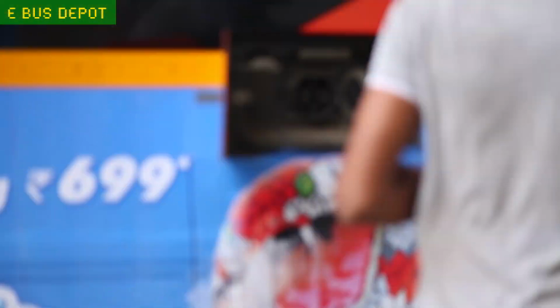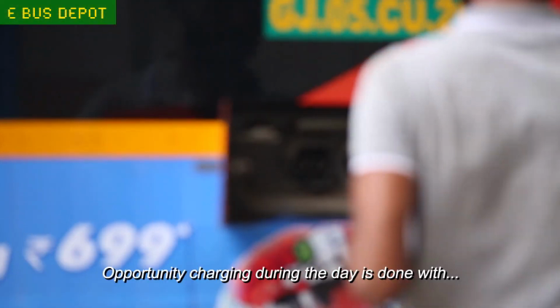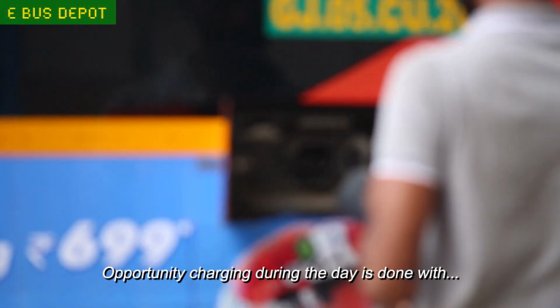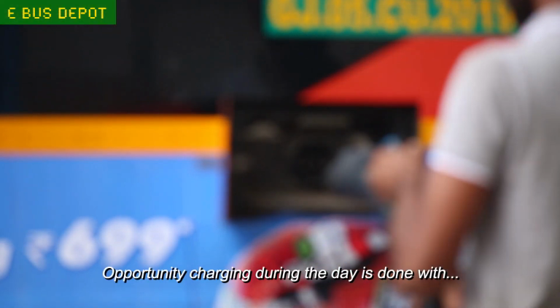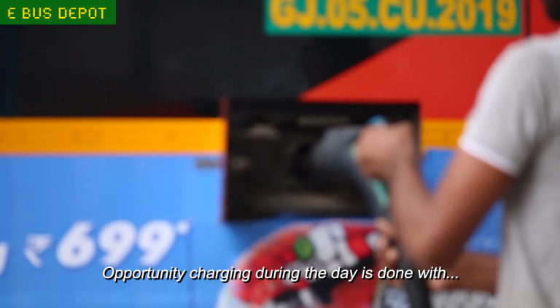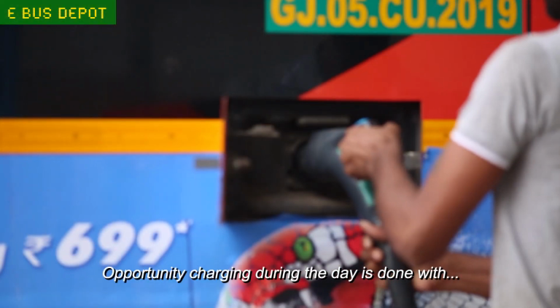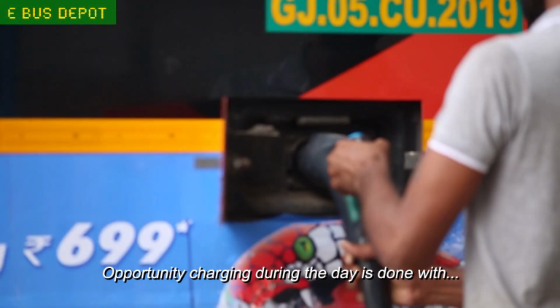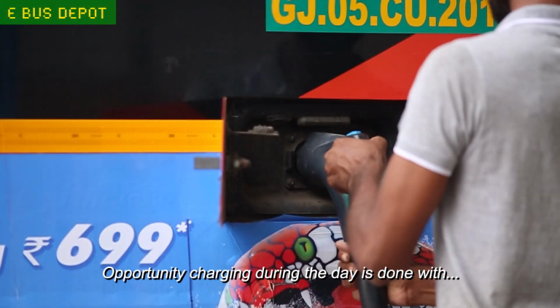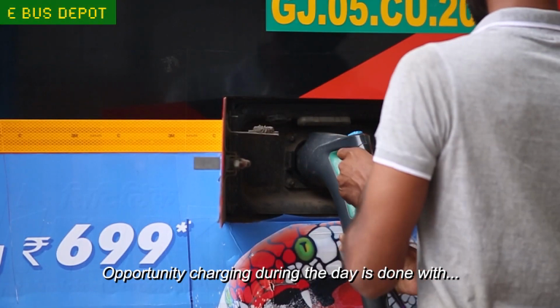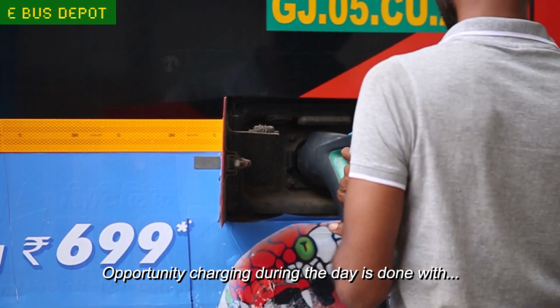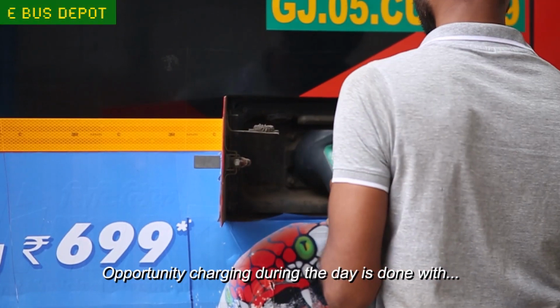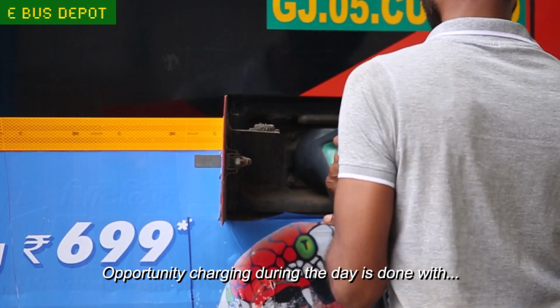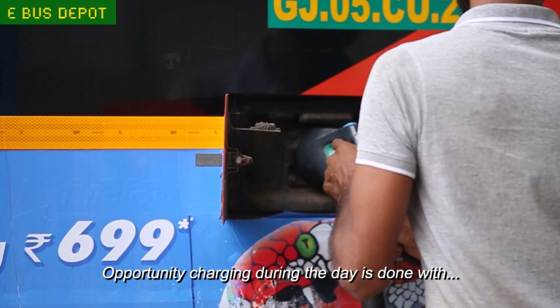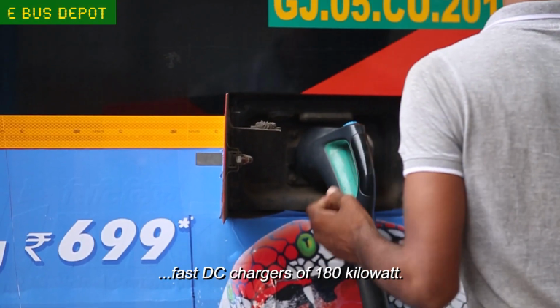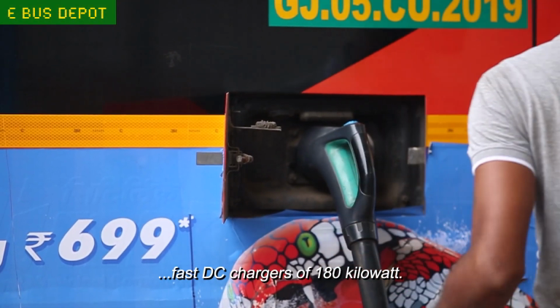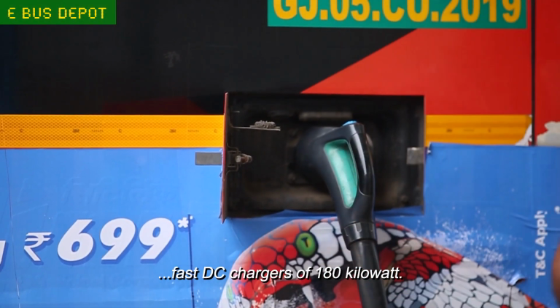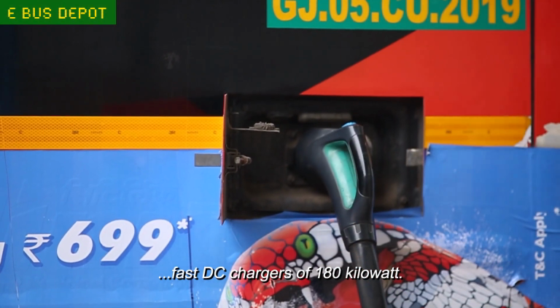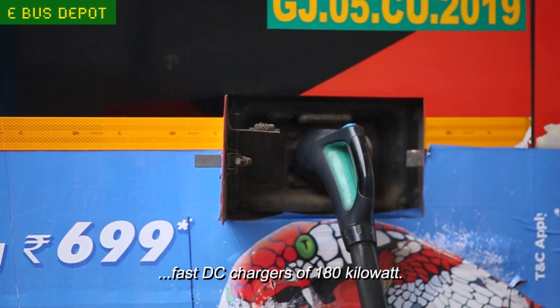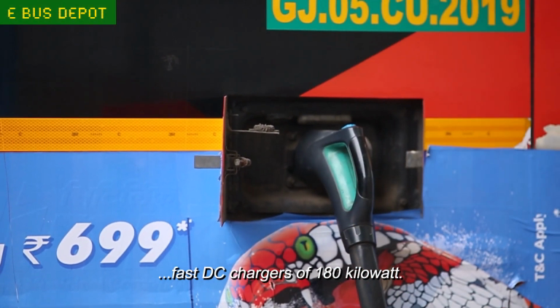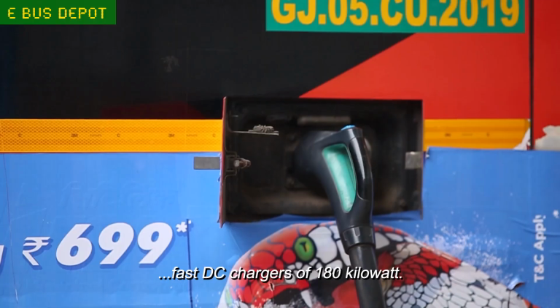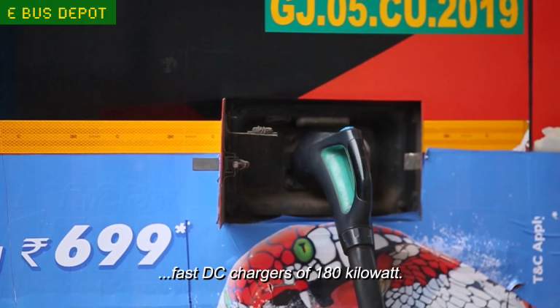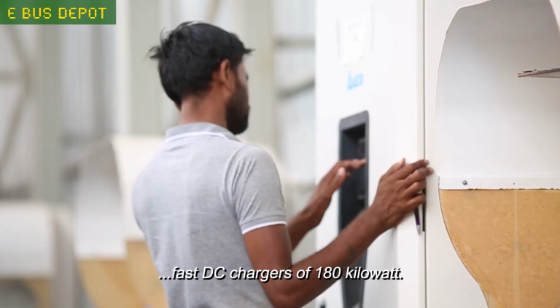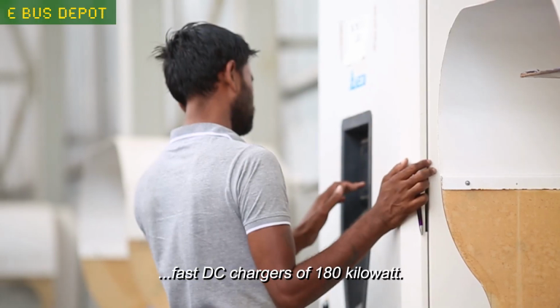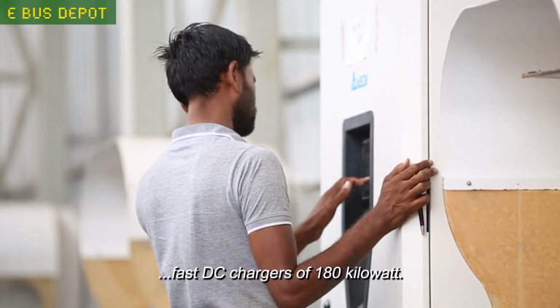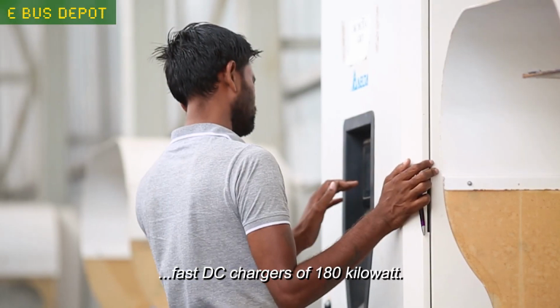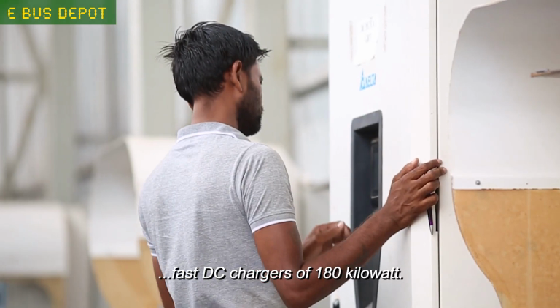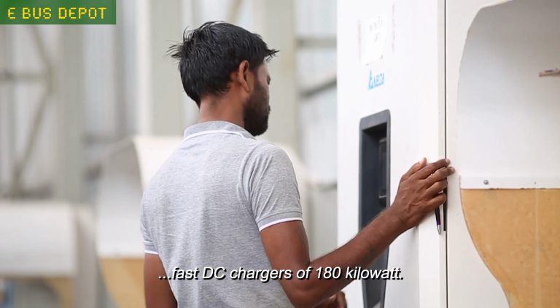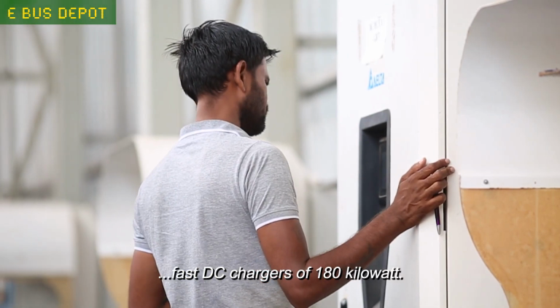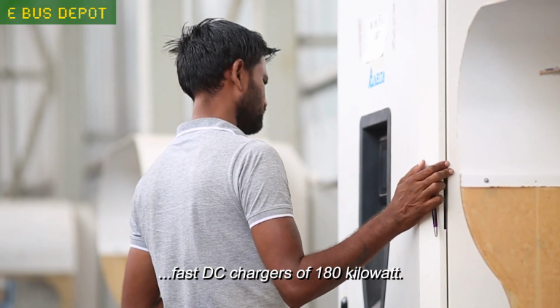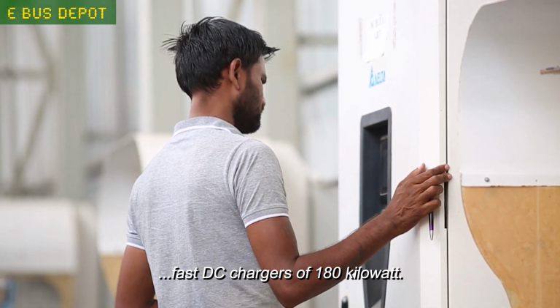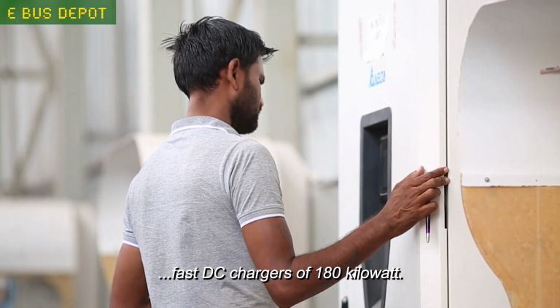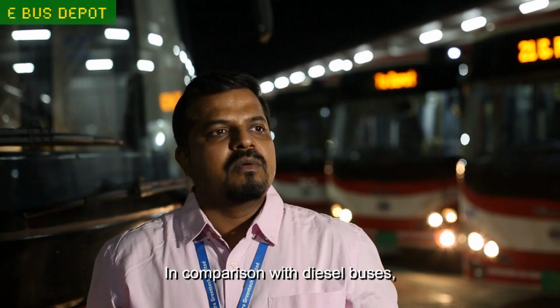Opportunity charging during the day is done with fast DC chargers of 180 kilowatt.